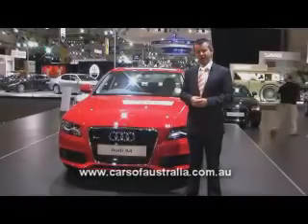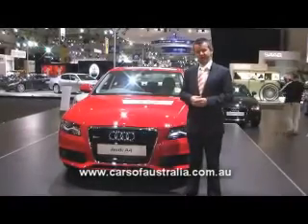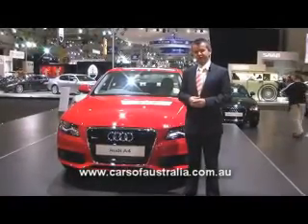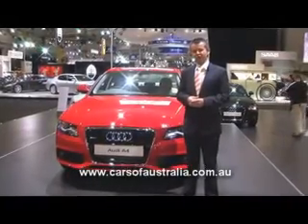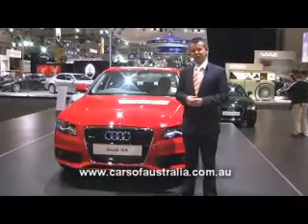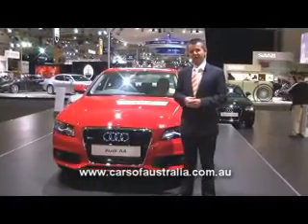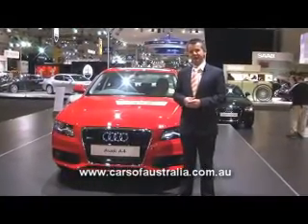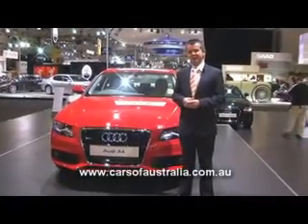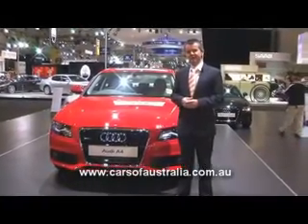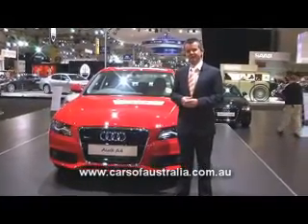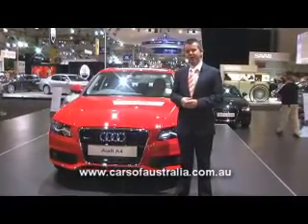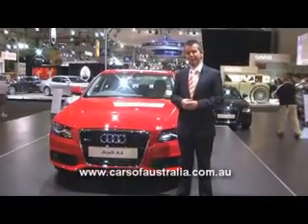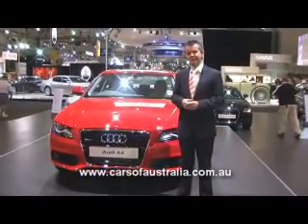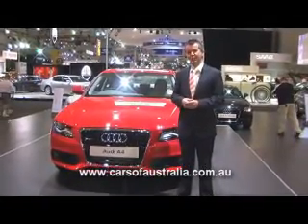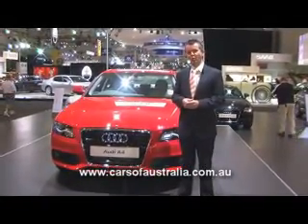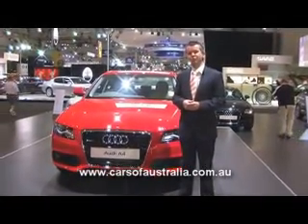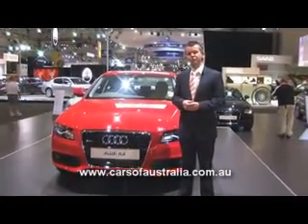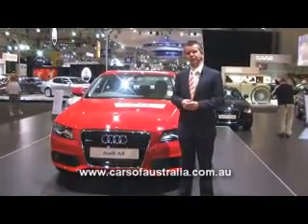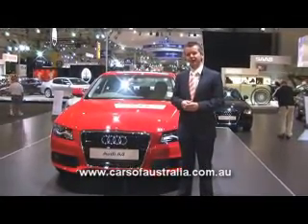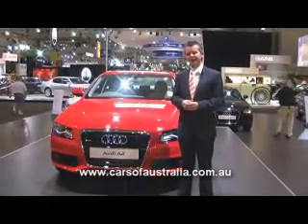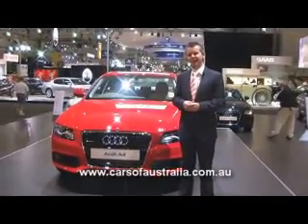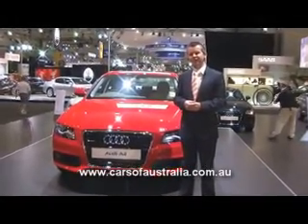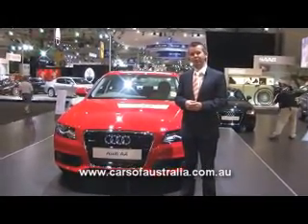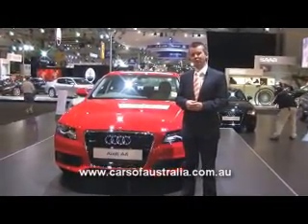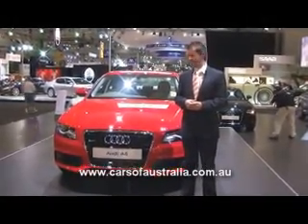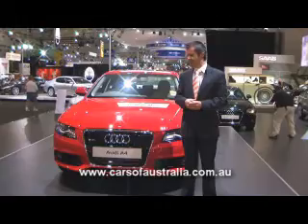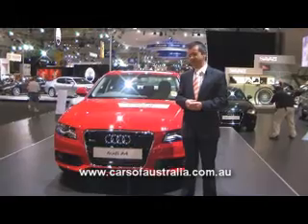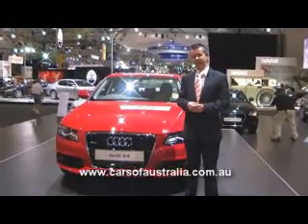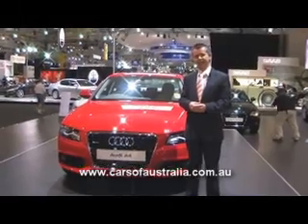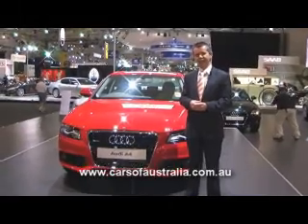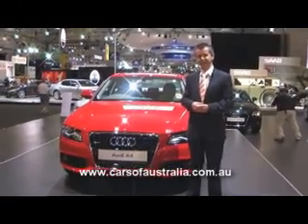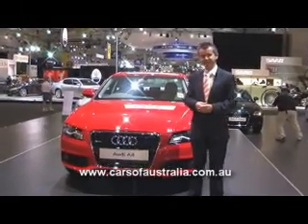Hi, I'm John from Audi, and today I'll present the all new Audi A4 sedan for you.